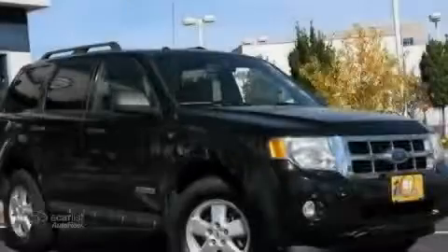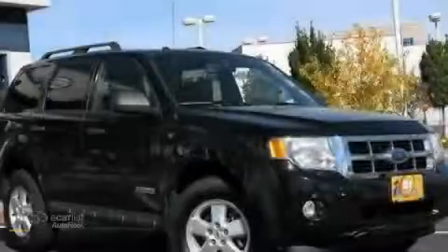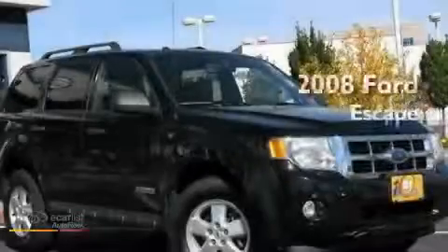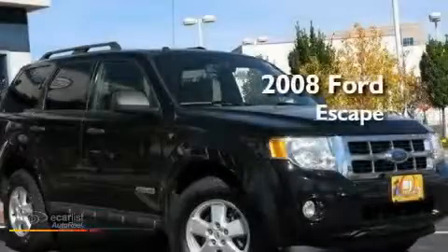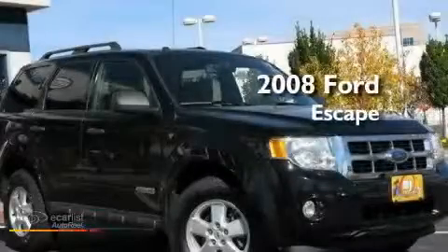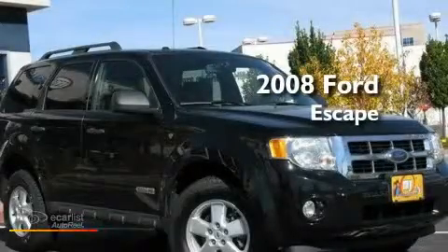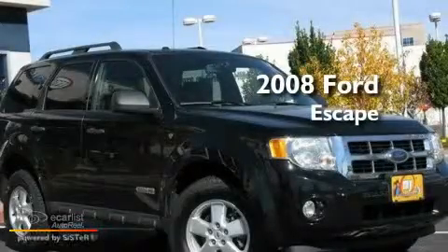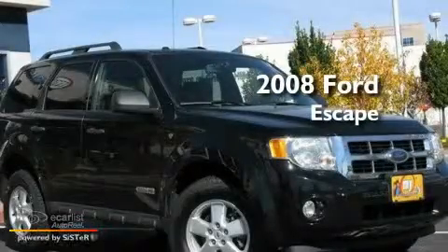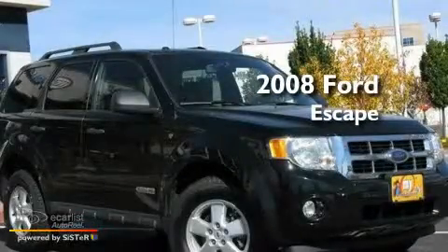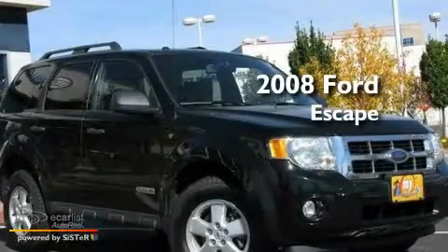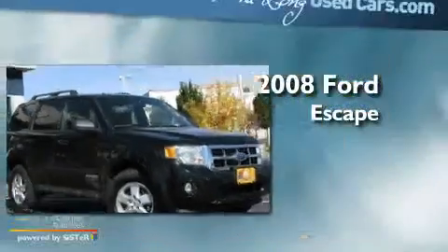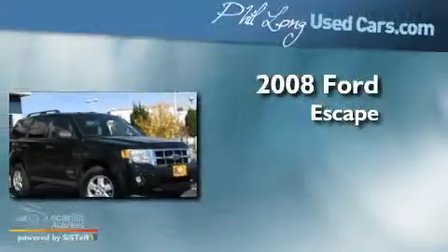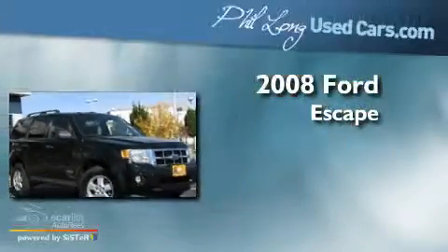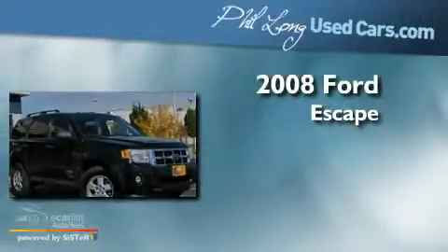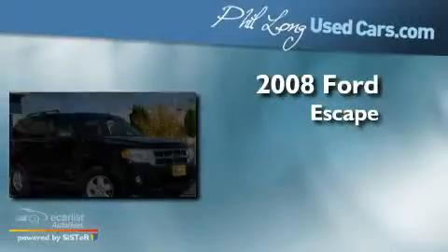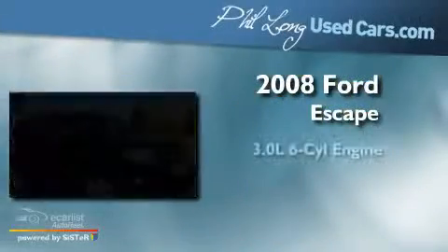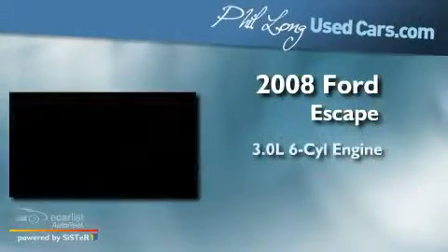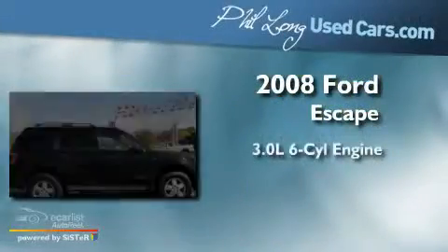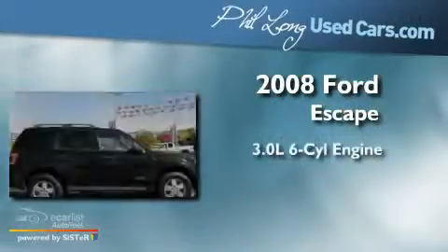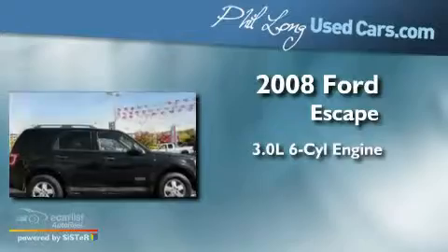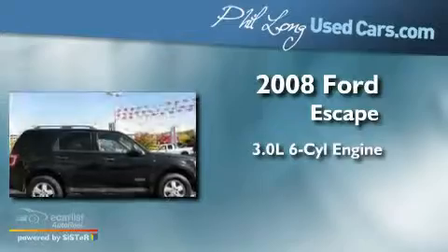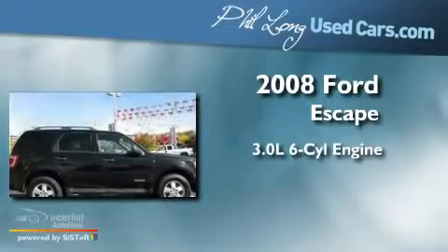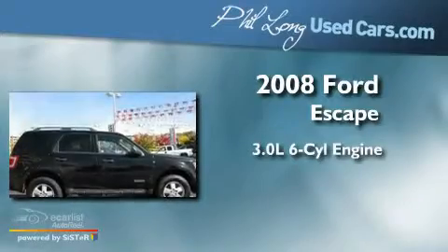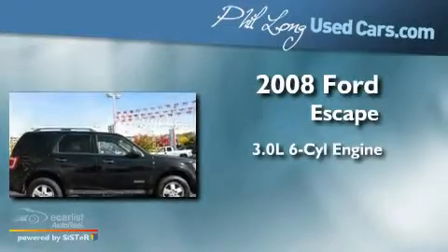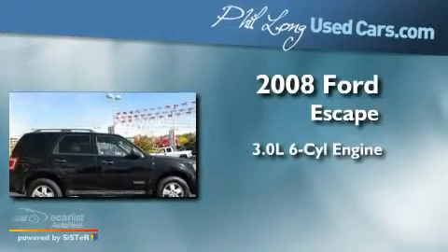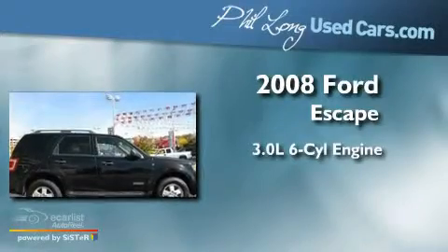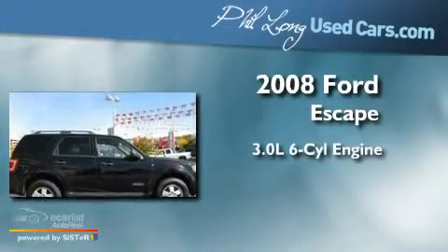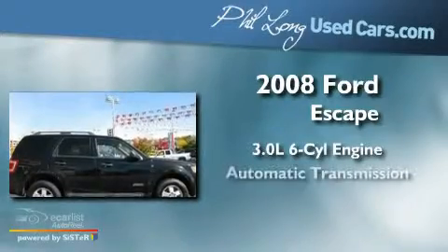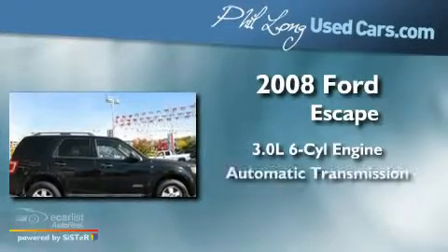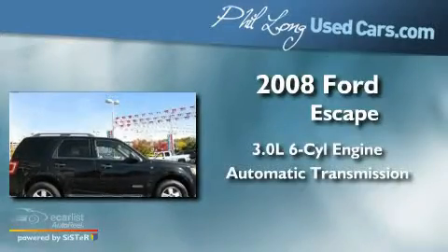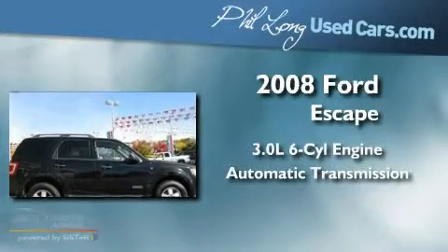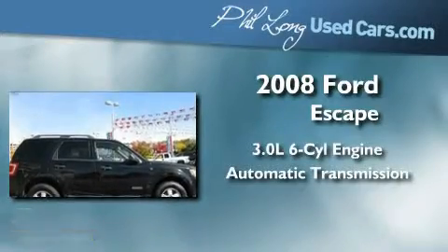This is a 2008 Ford Escape. It features a 3.0-liter, six-cylinder engine and an automatic transmission.